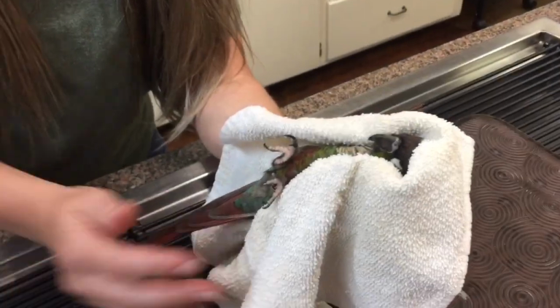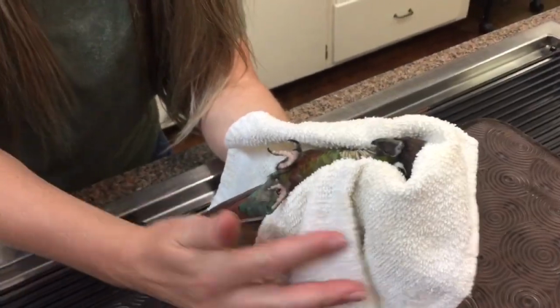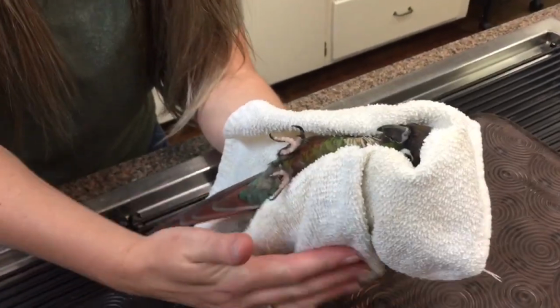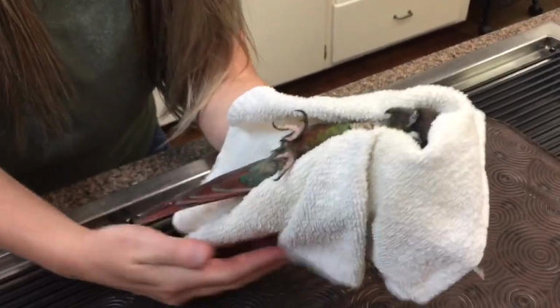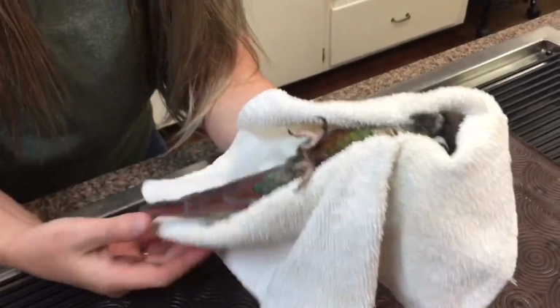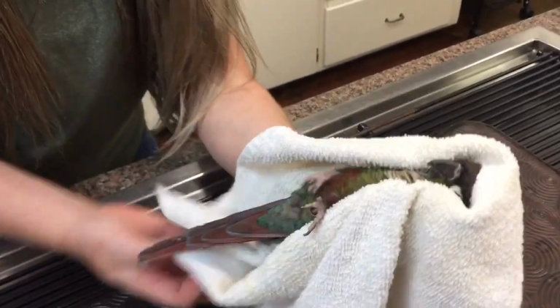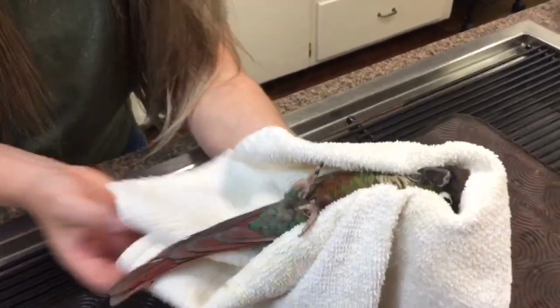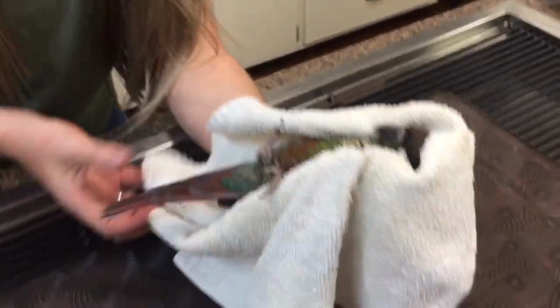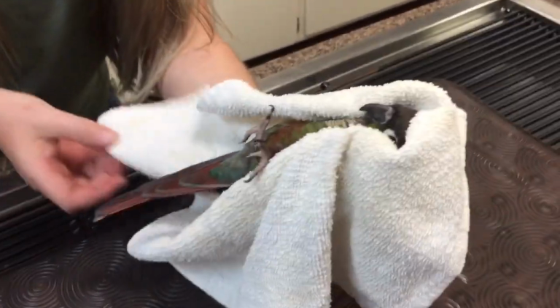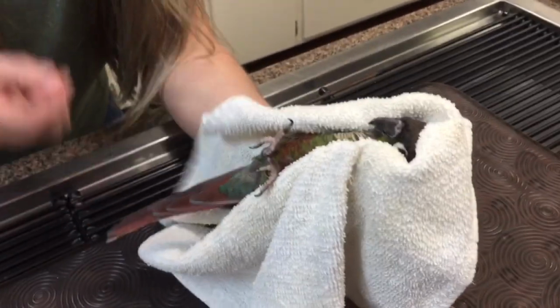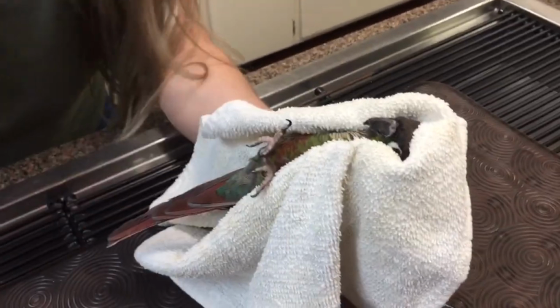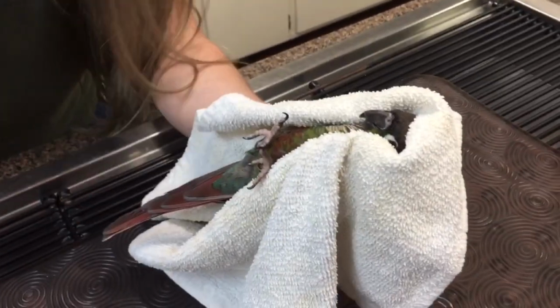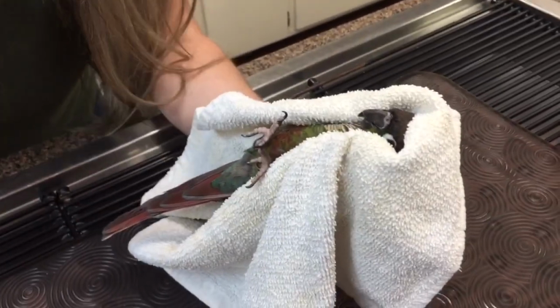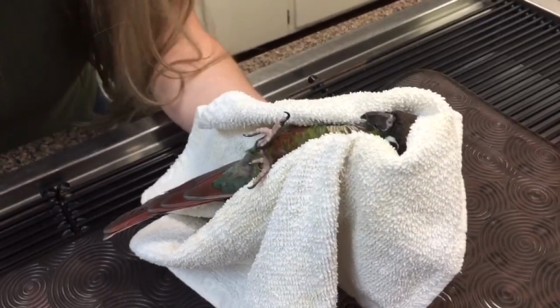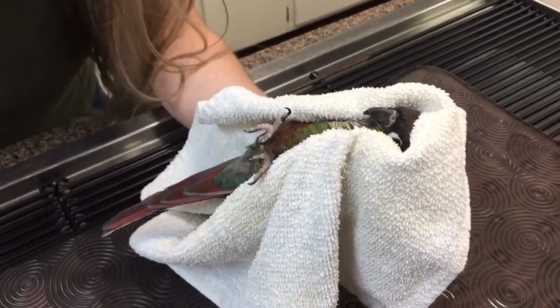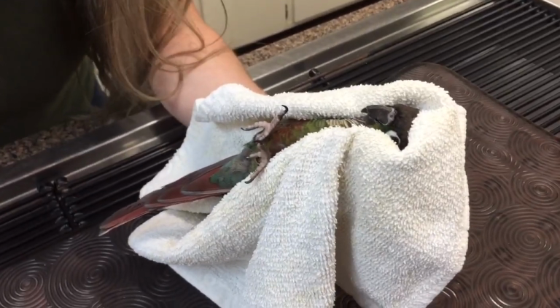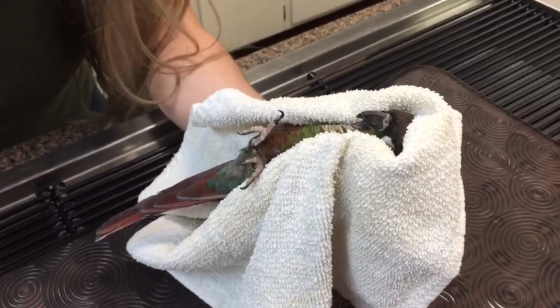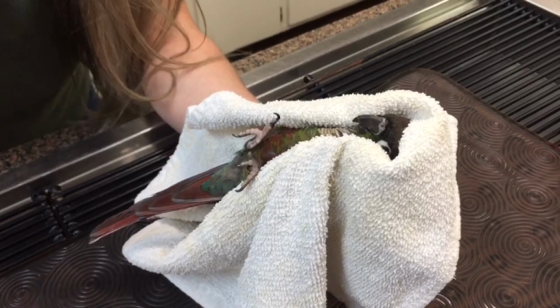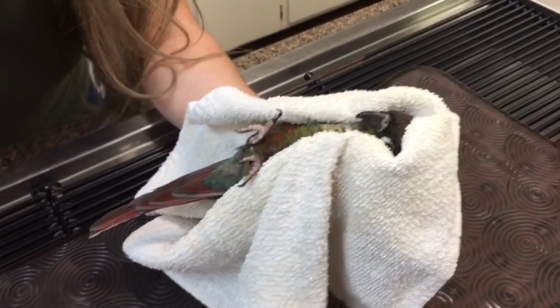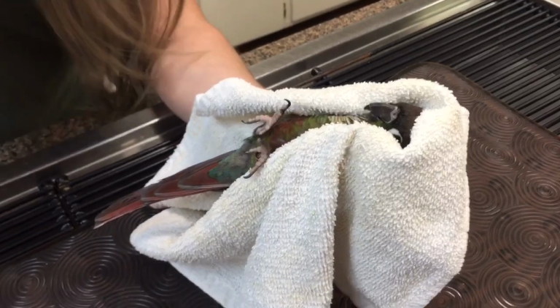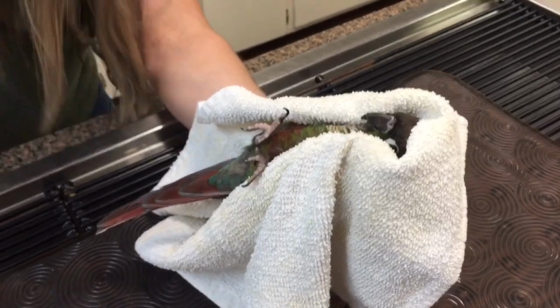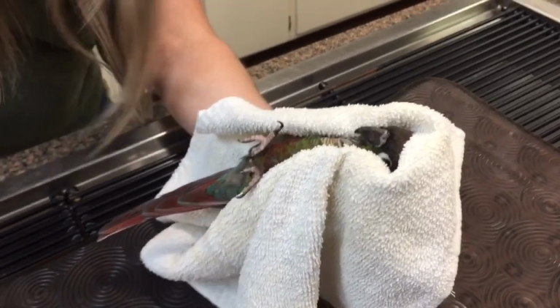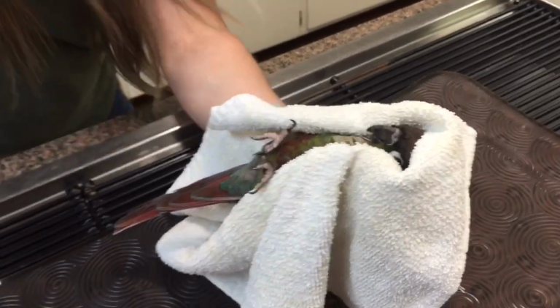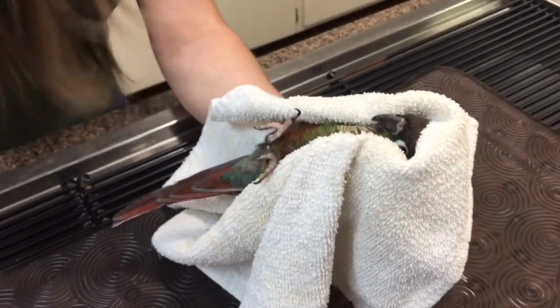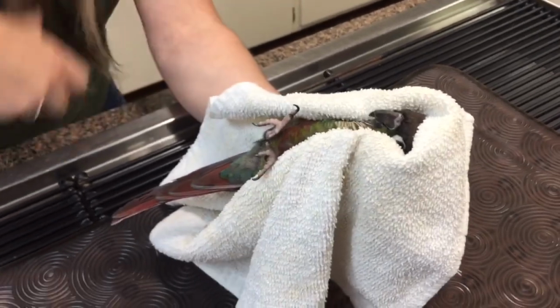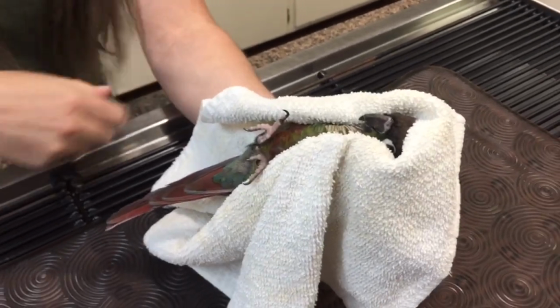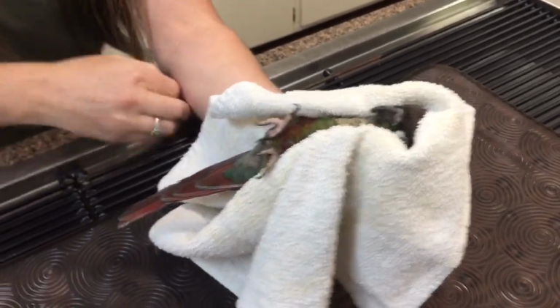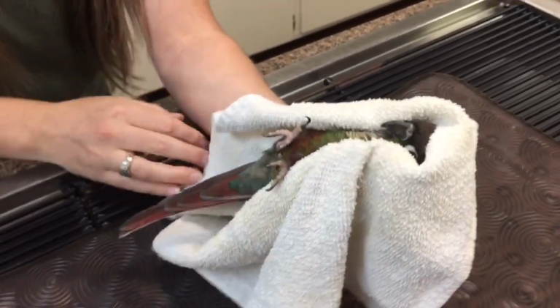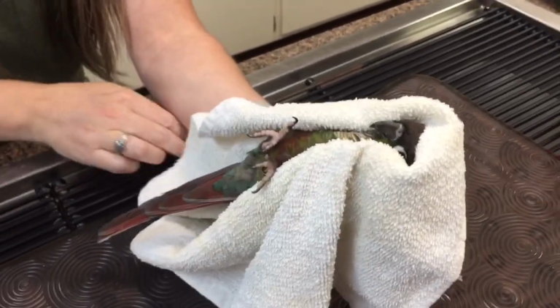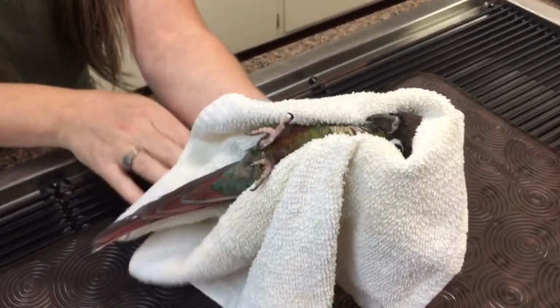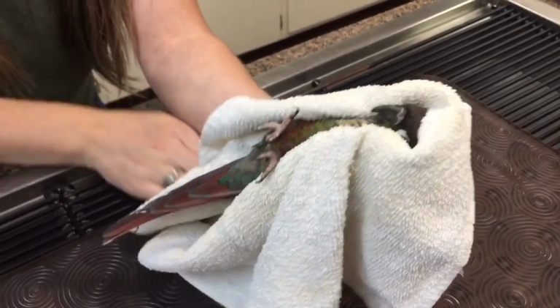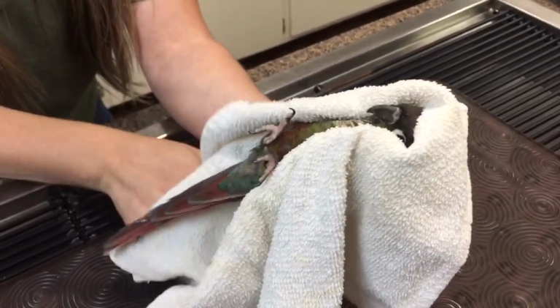It's Tuesday, we're at Socia. I just finished removing a thyroid tumor from a dog. They tell me there was a bird emergency coming in.